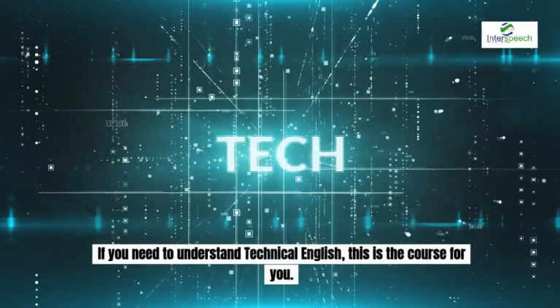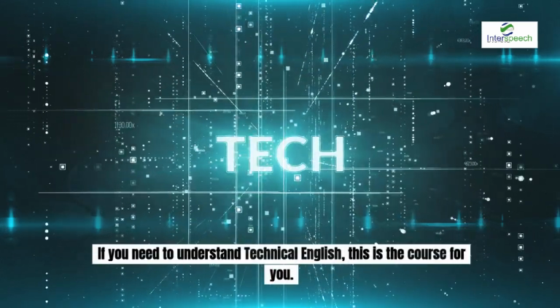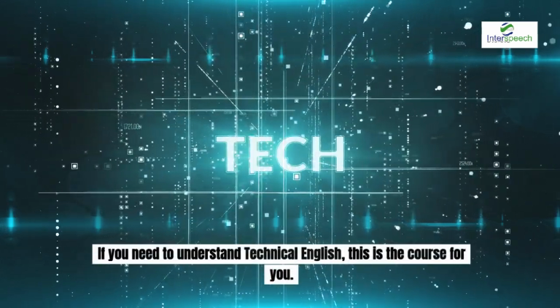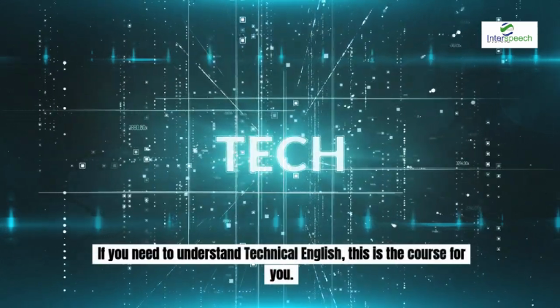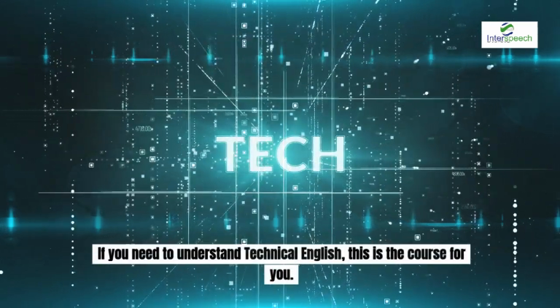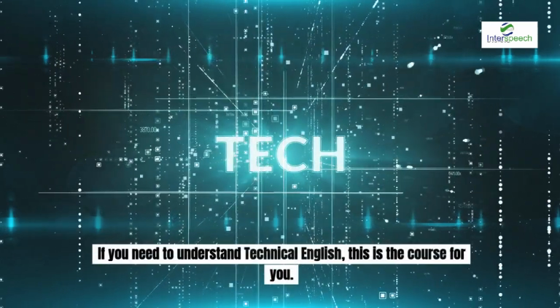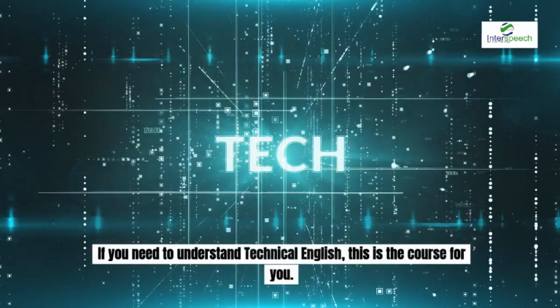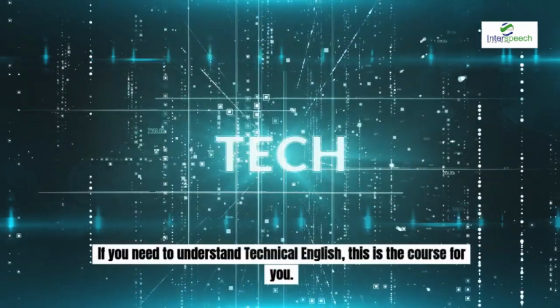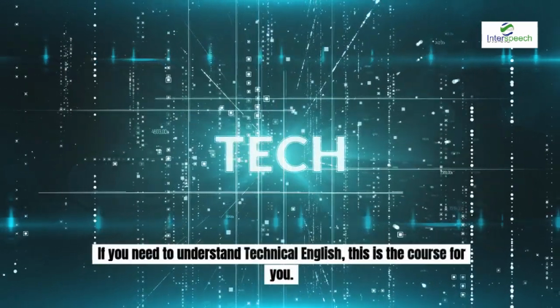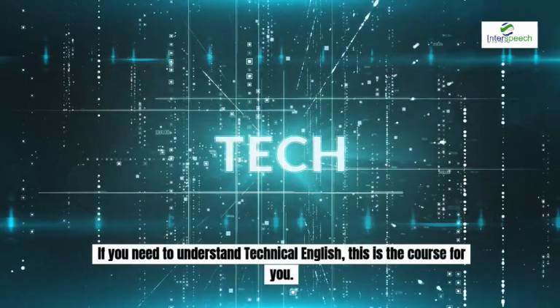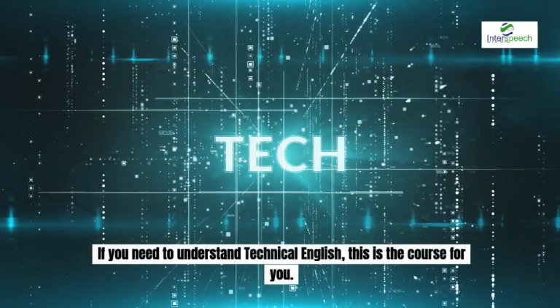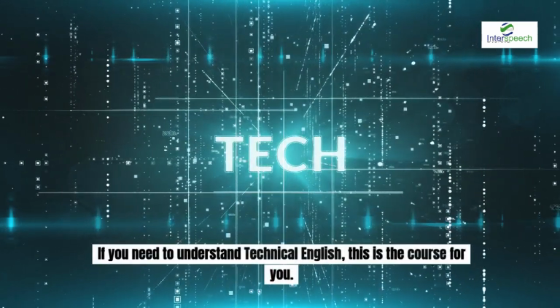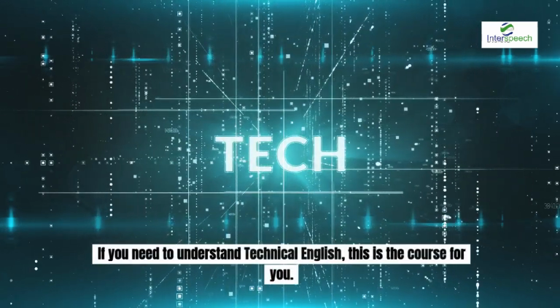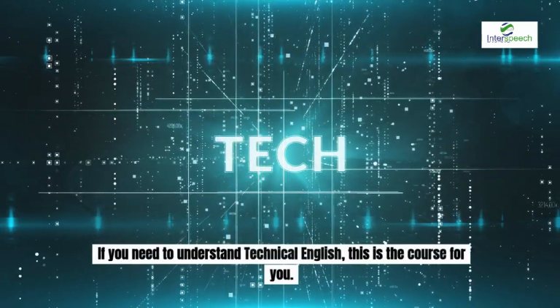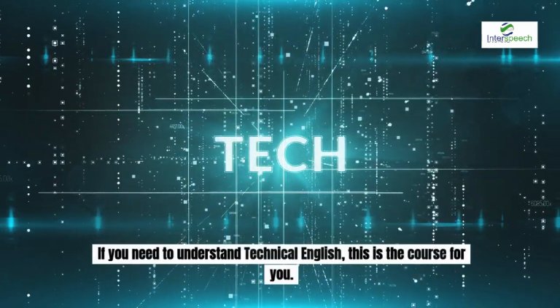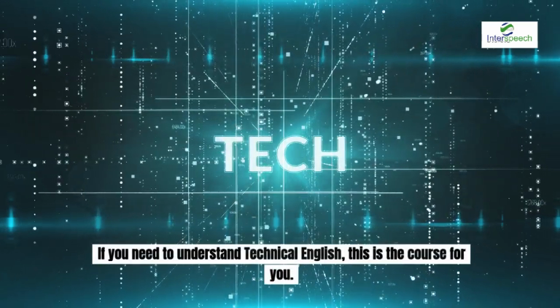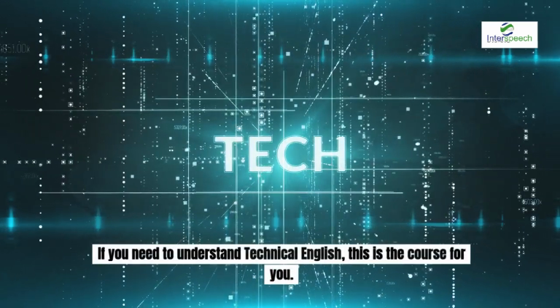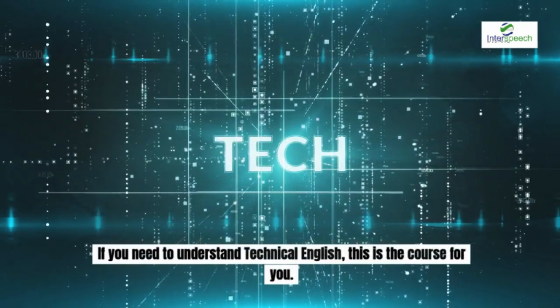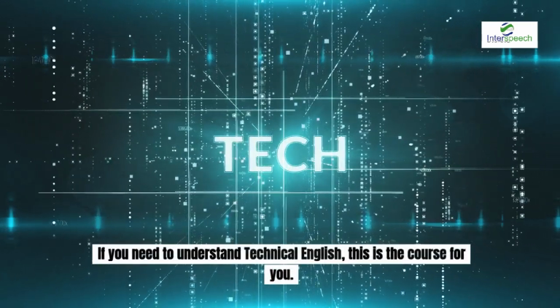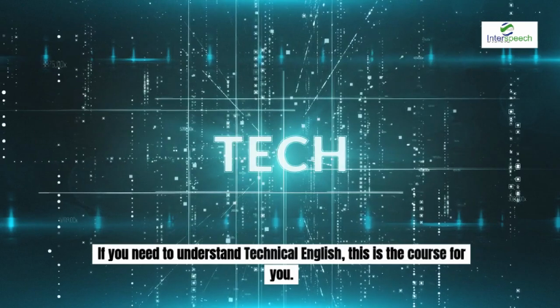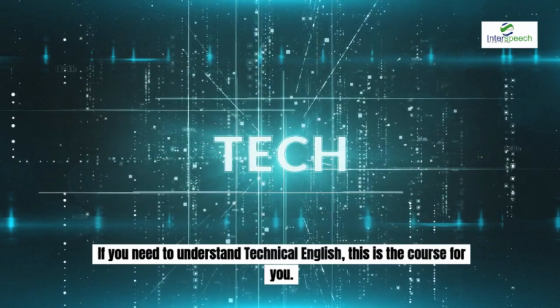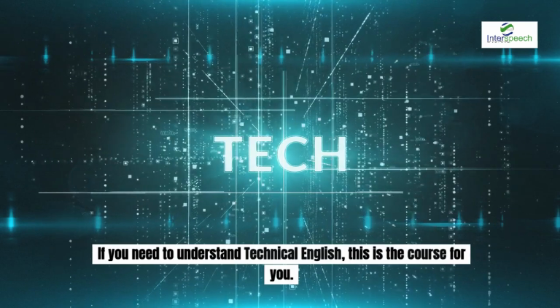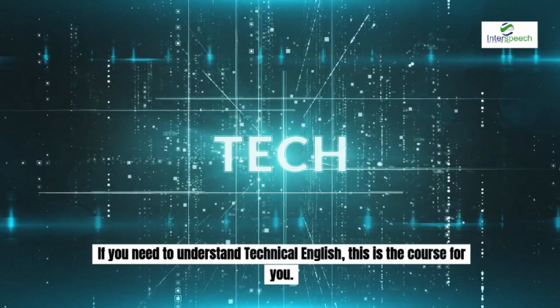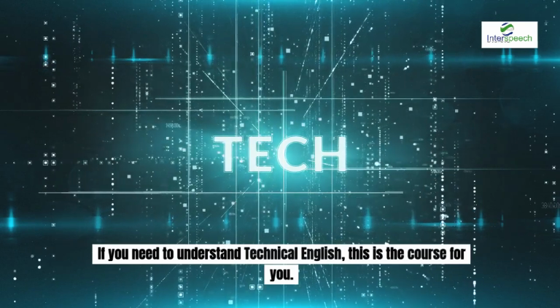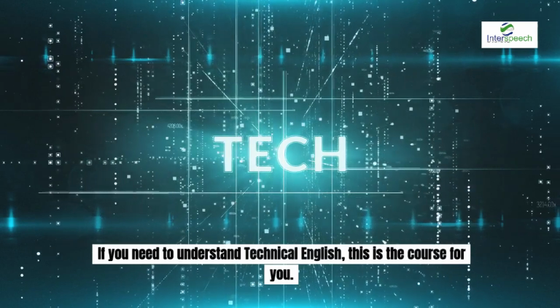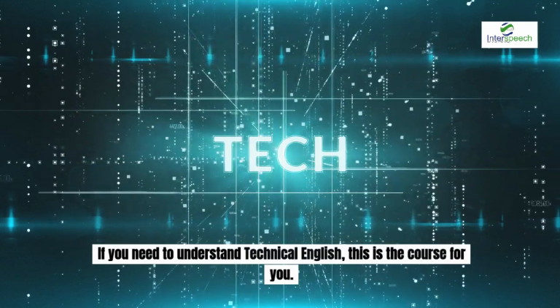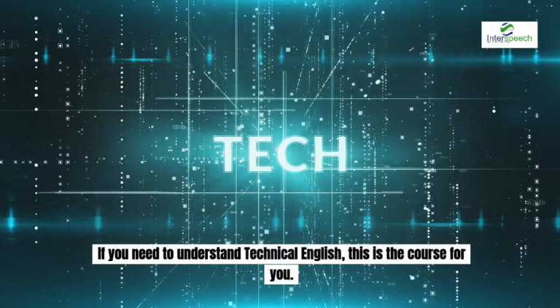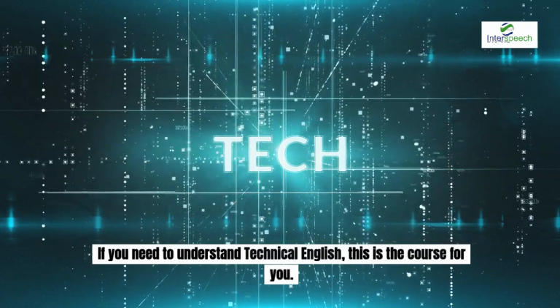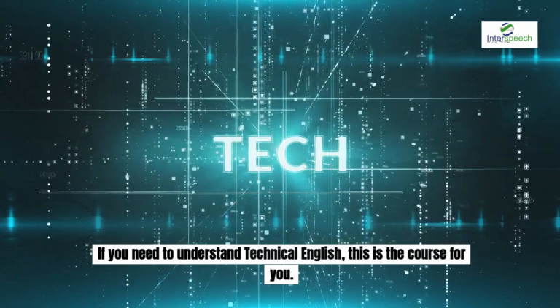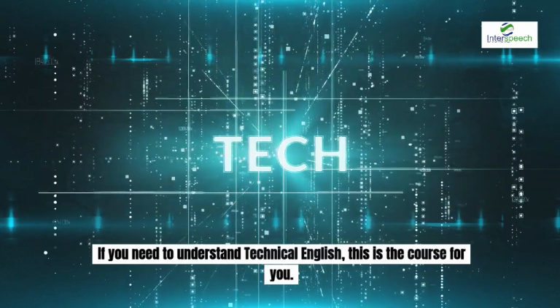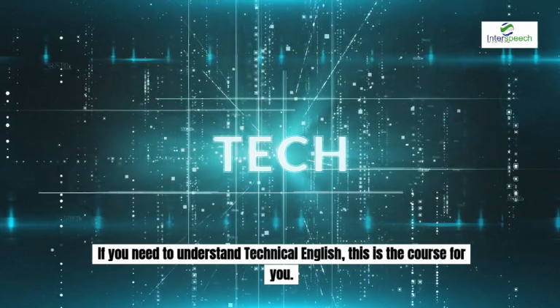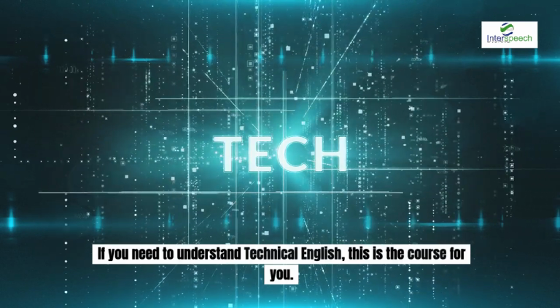If you need to understand technical English, this is the course for you. Sign up today.